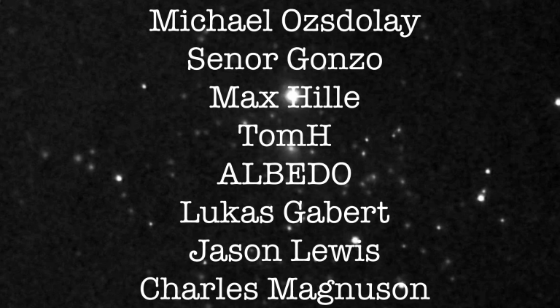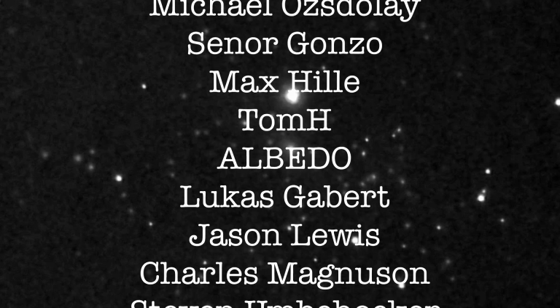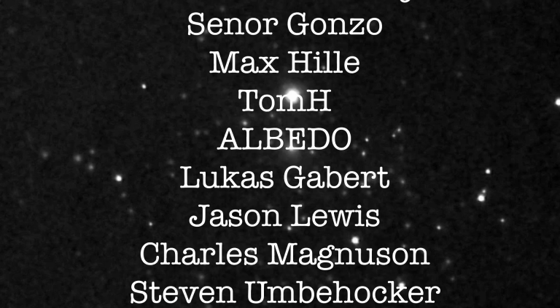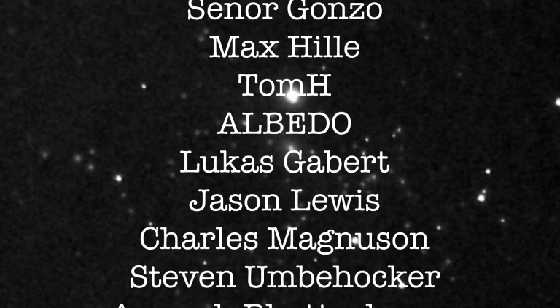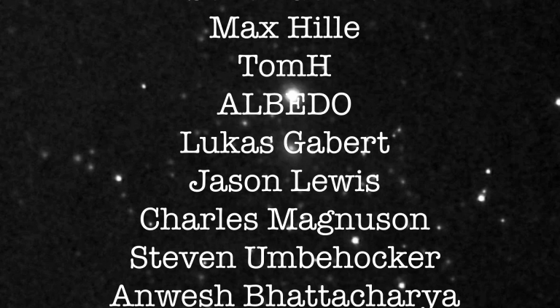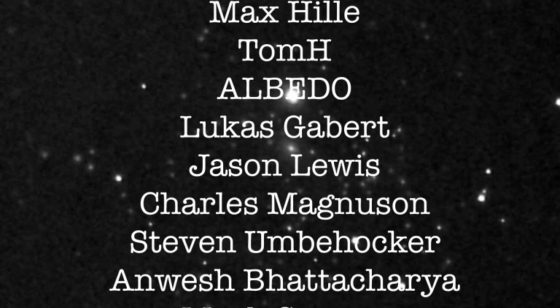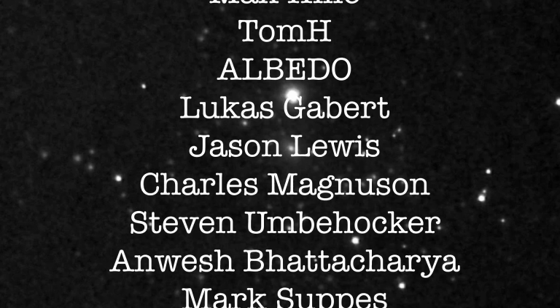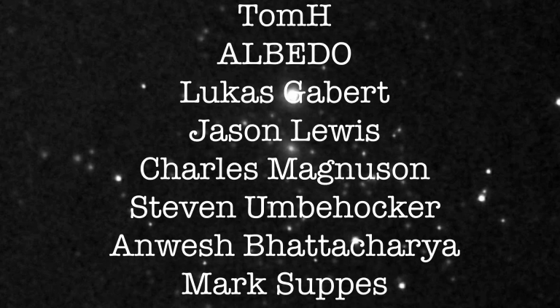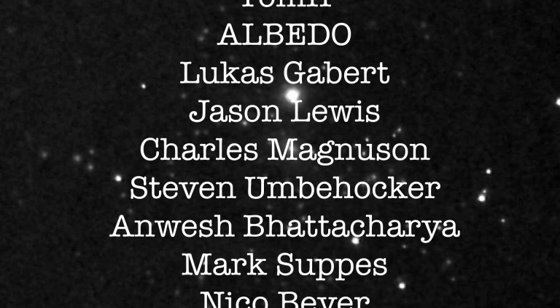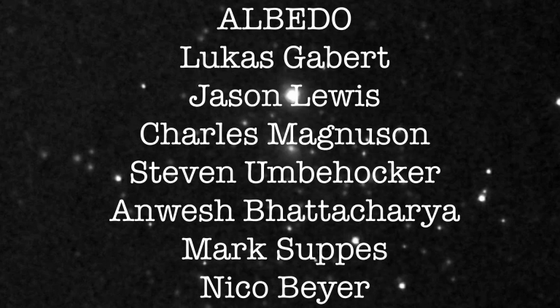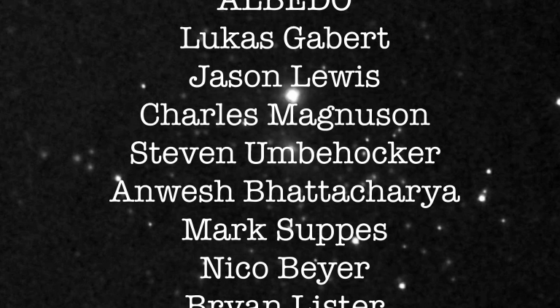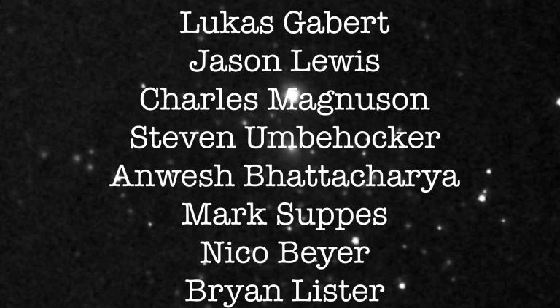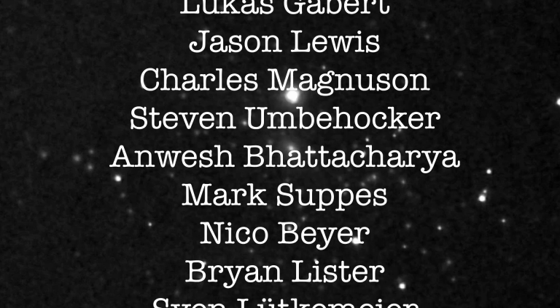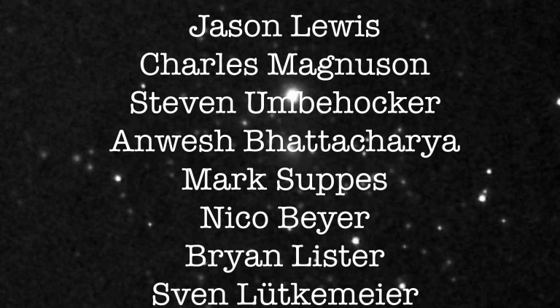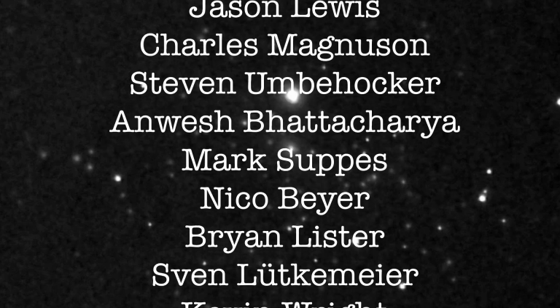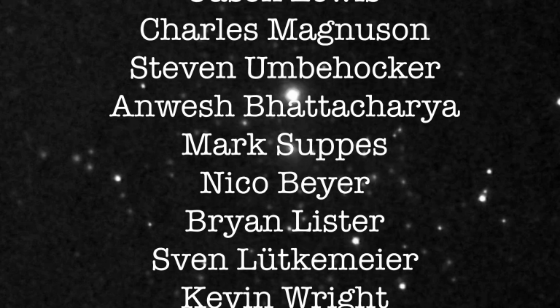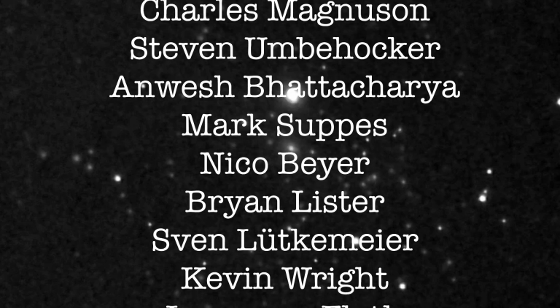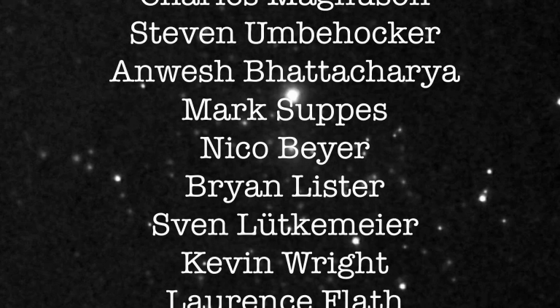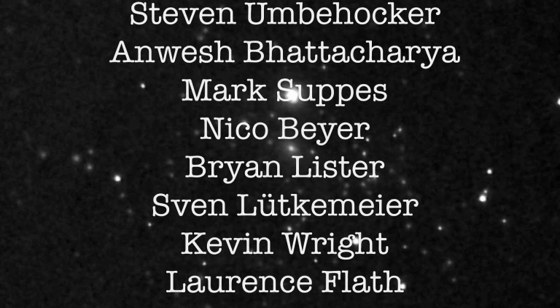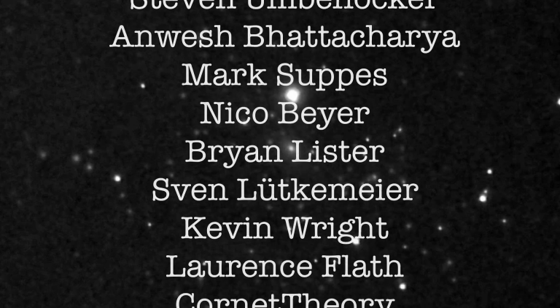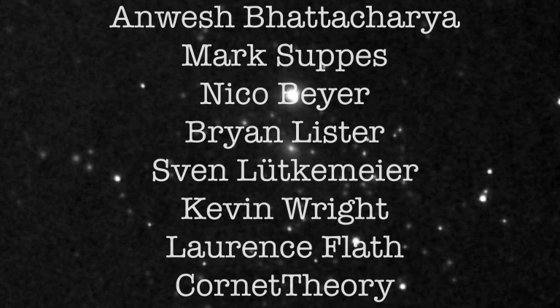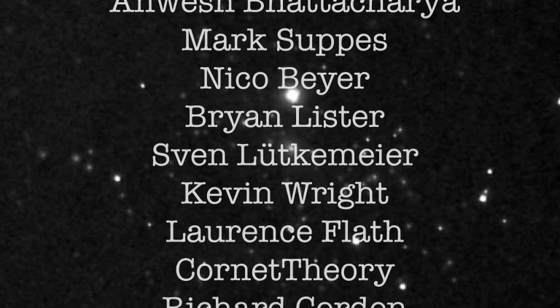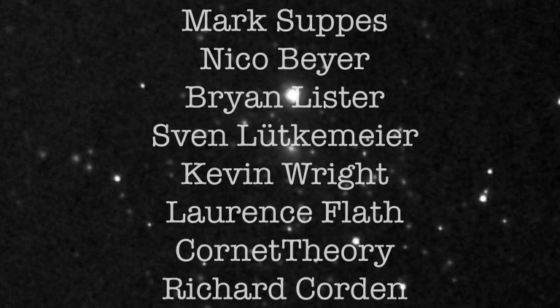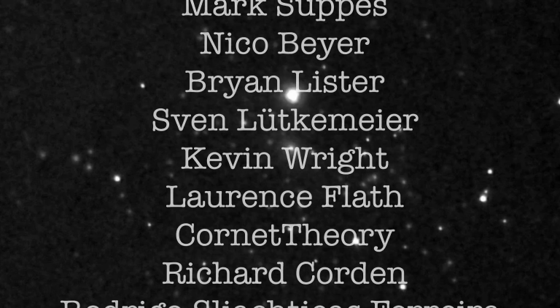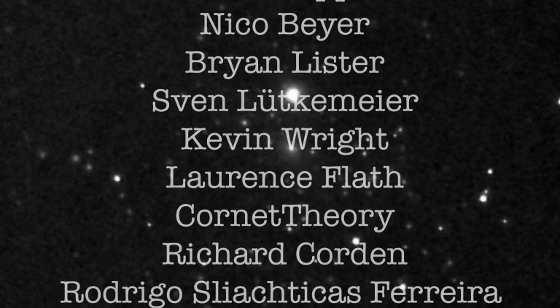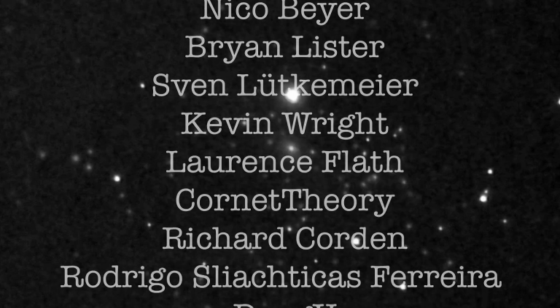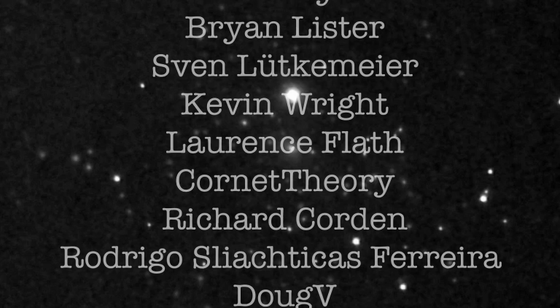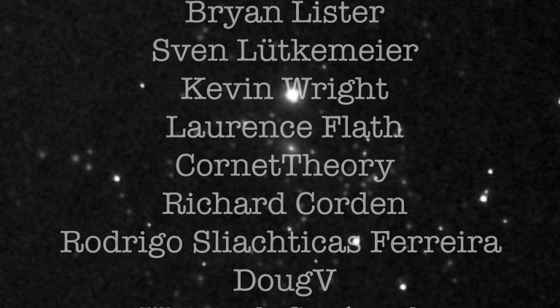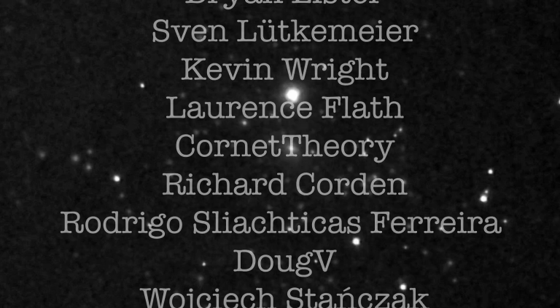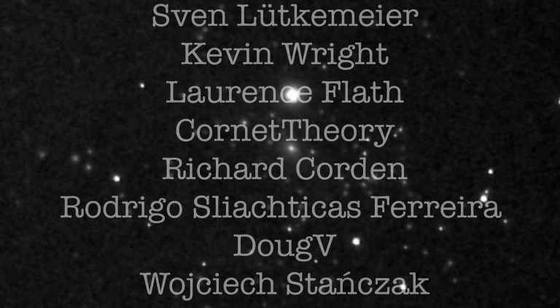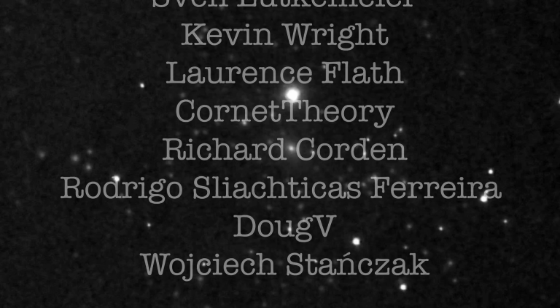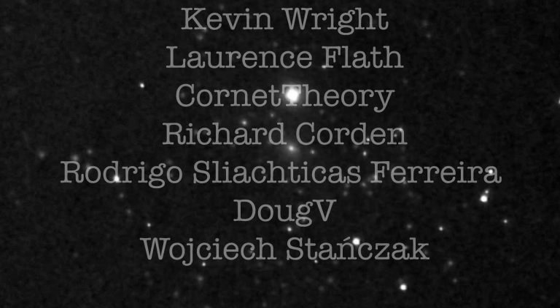You can join them by going to patreon.com/deepskyvideos. I'll put a link in the video description.